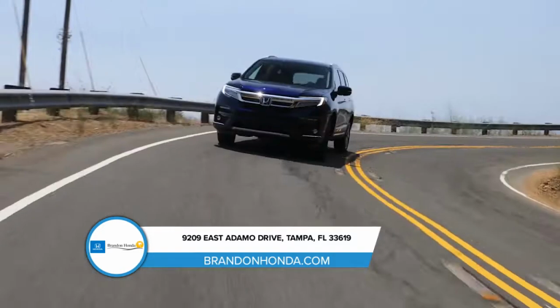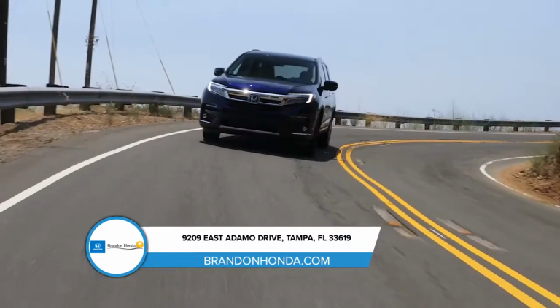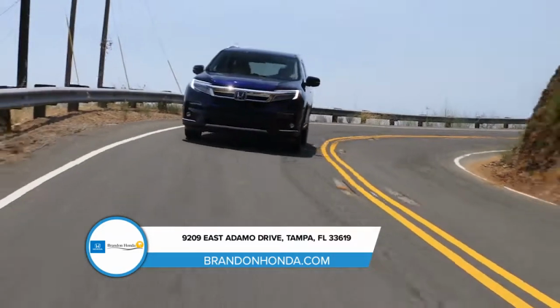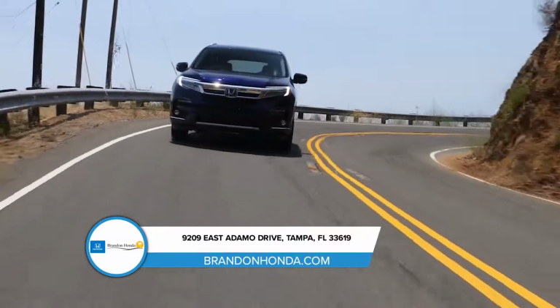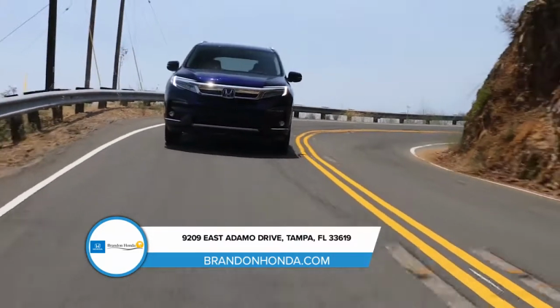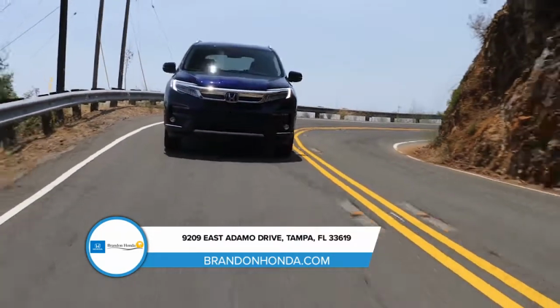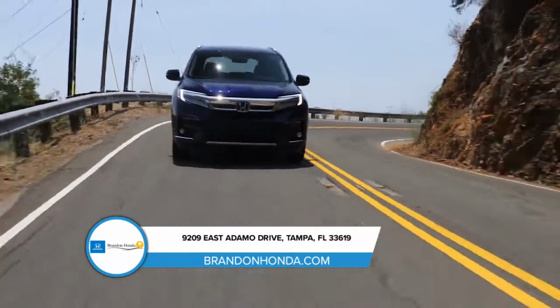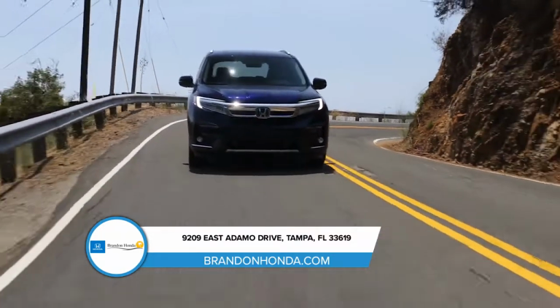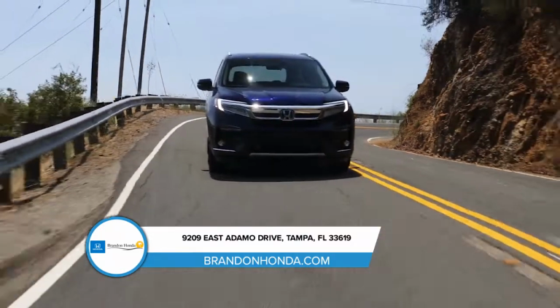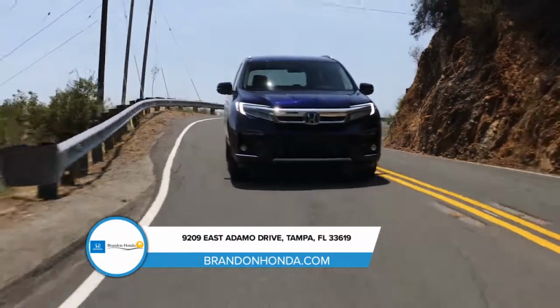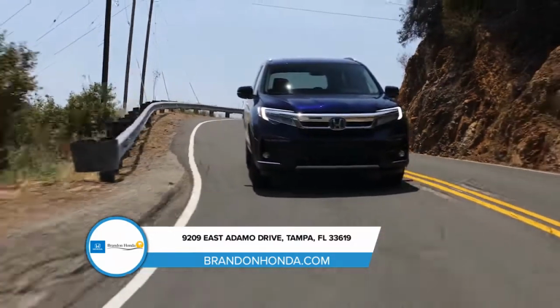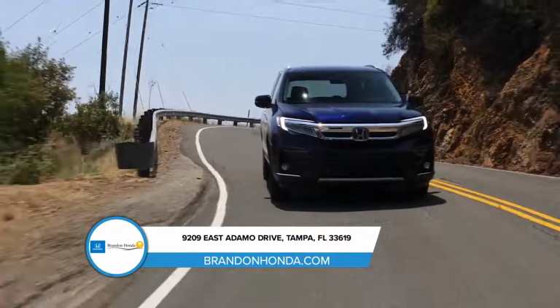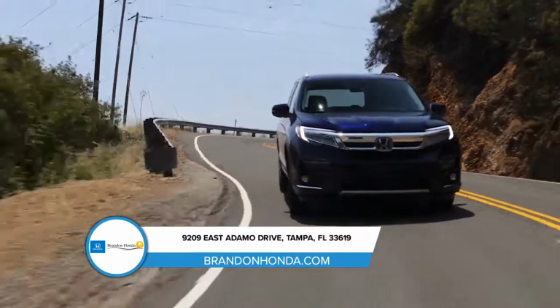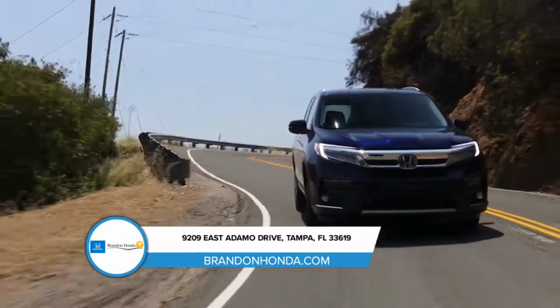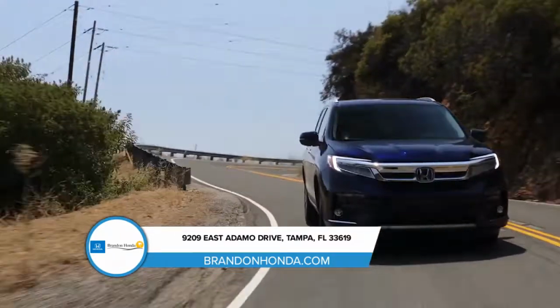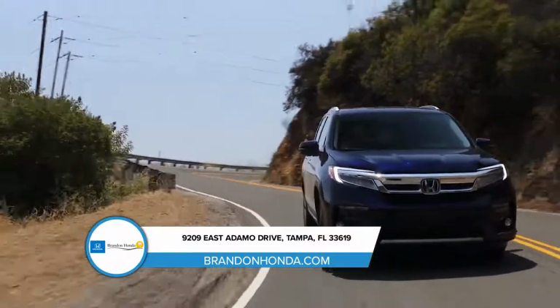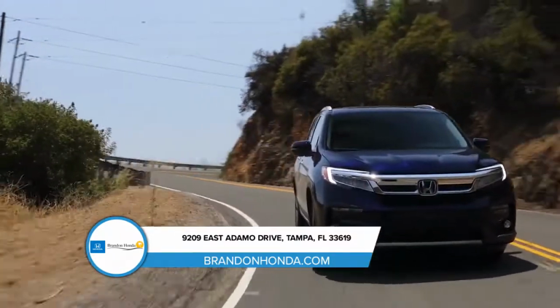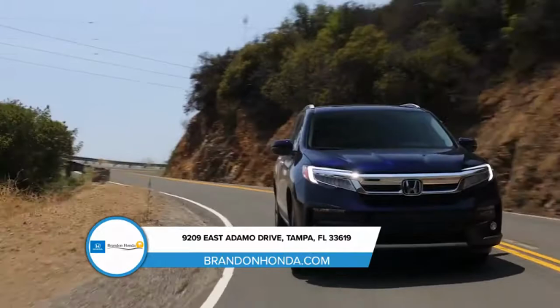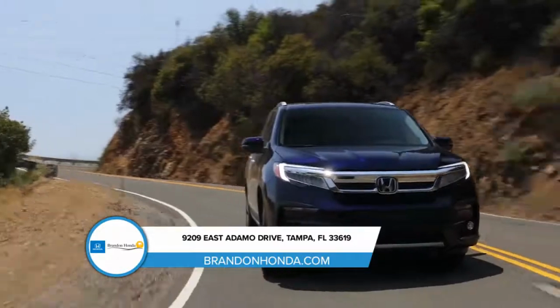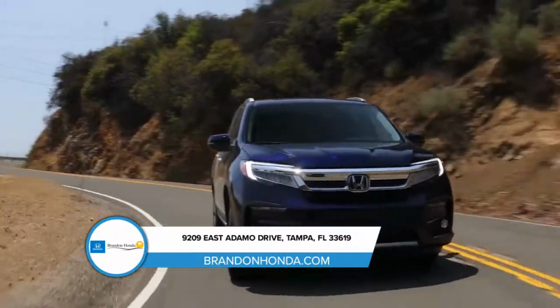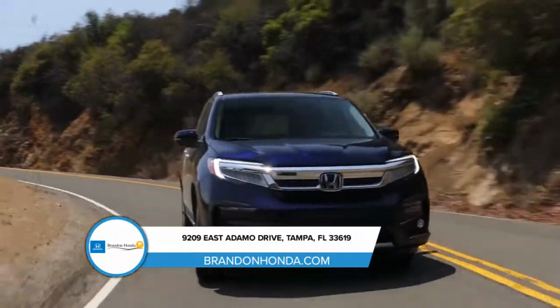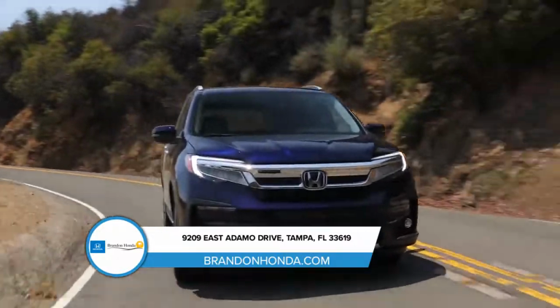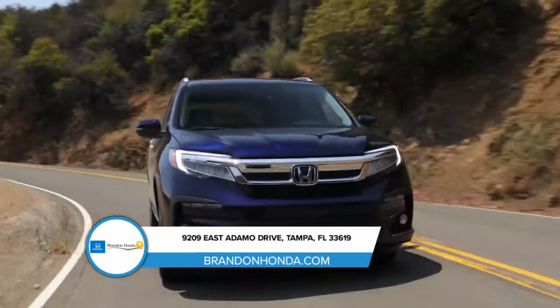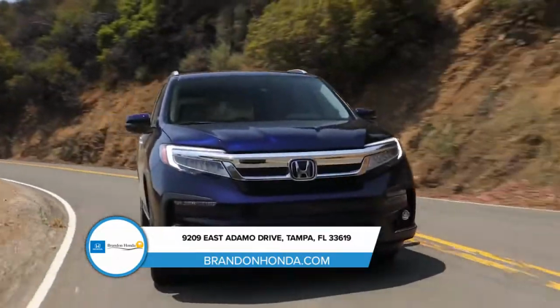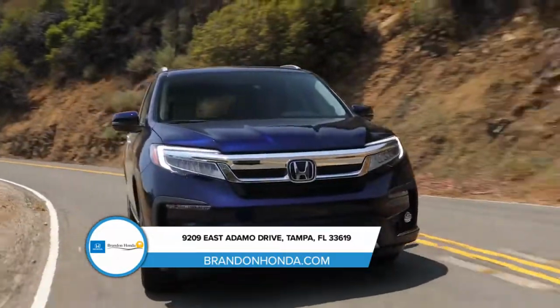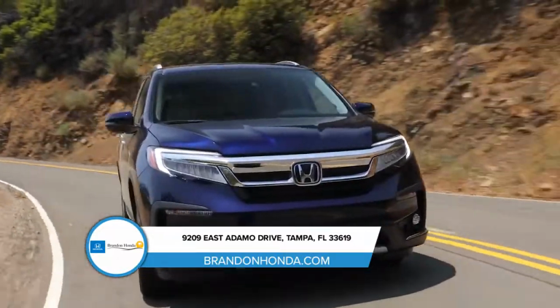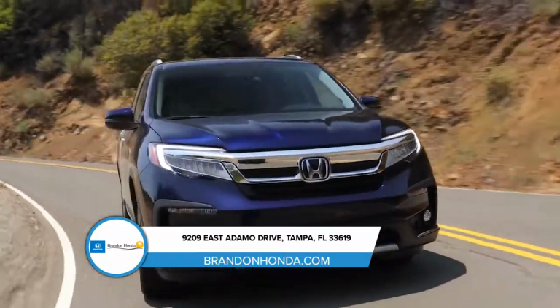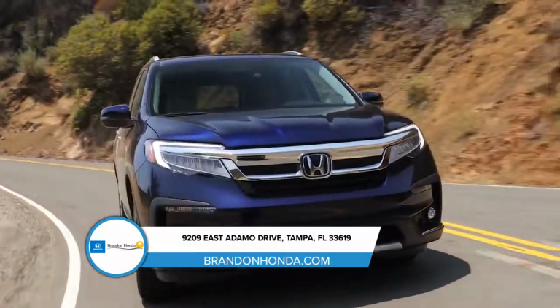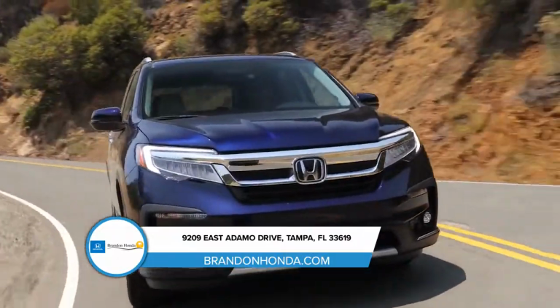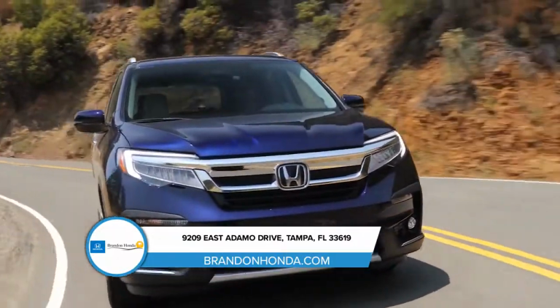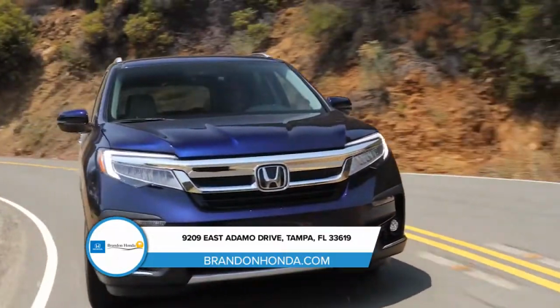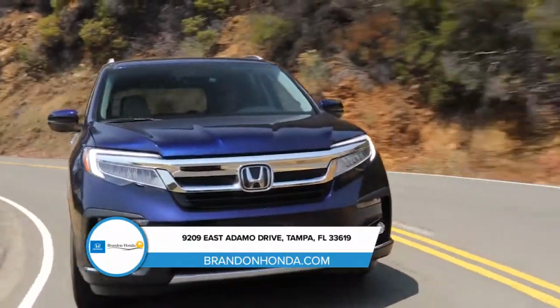From the market to the mall and everywhere in between, you'll have all the space you need in the Honda Pilot.